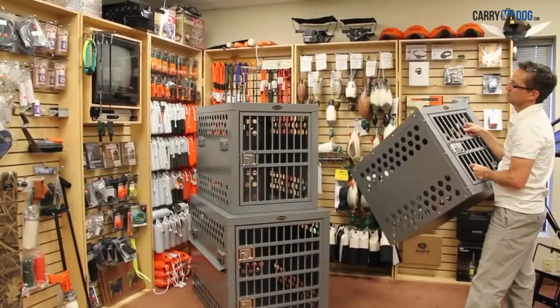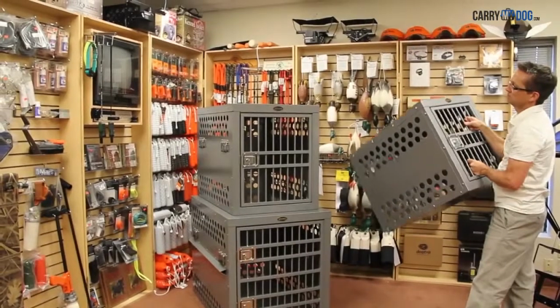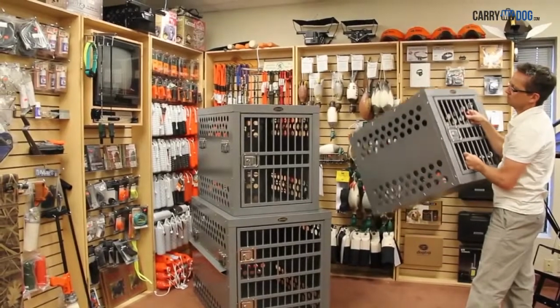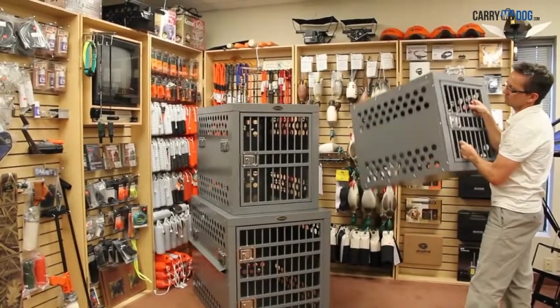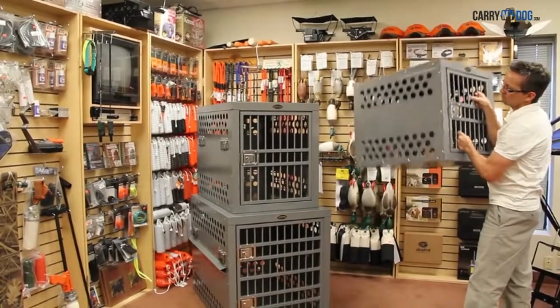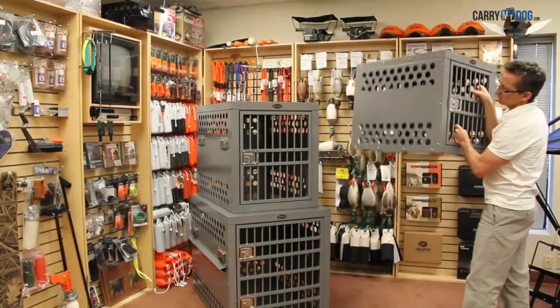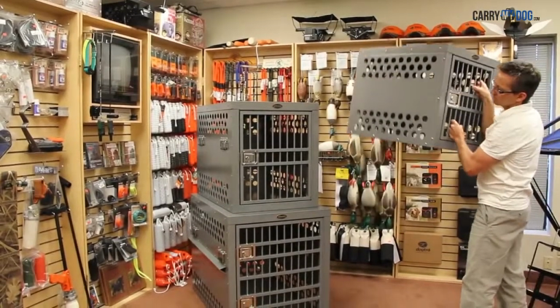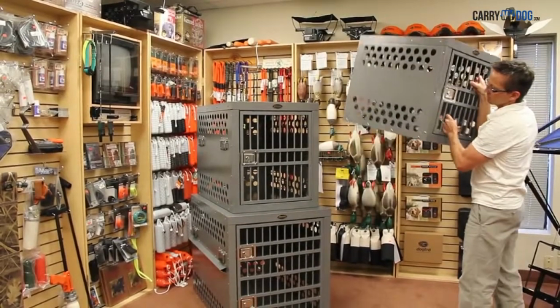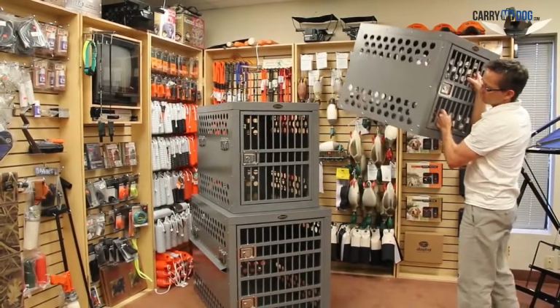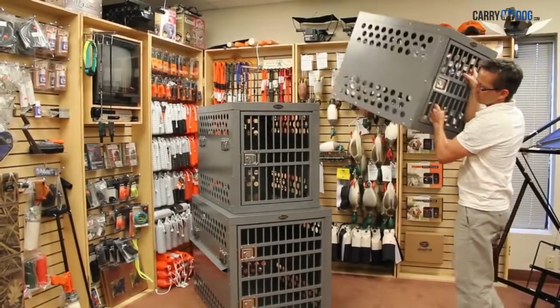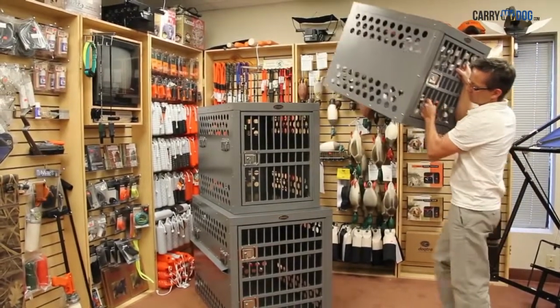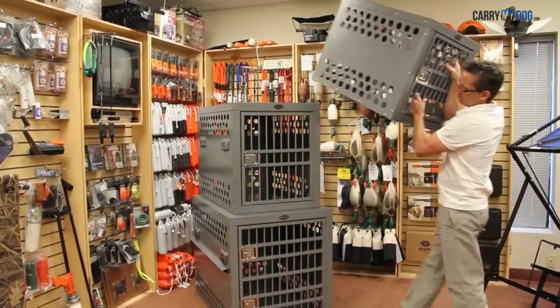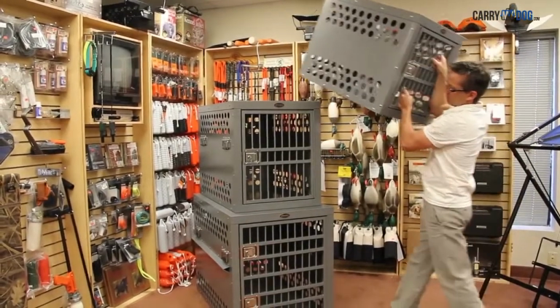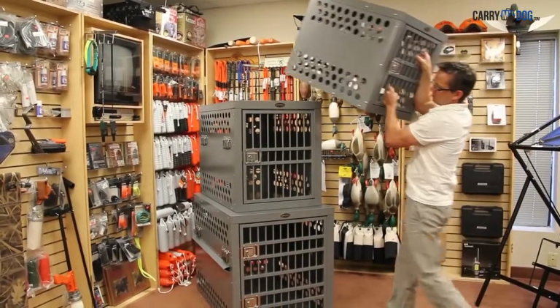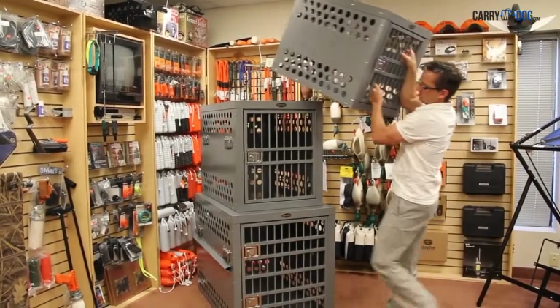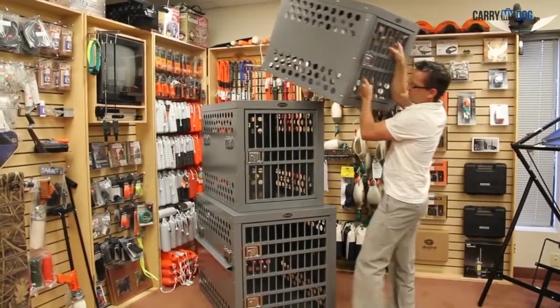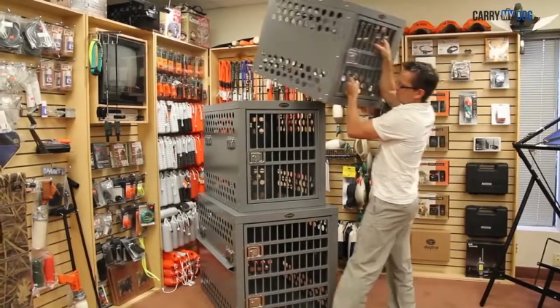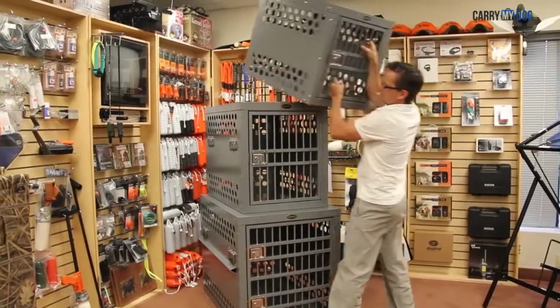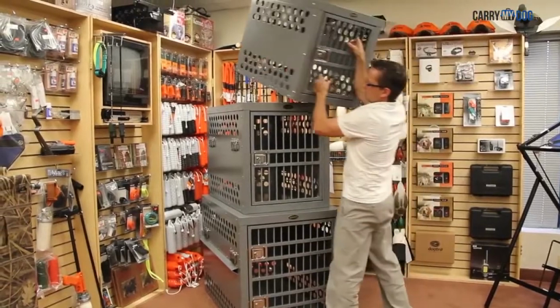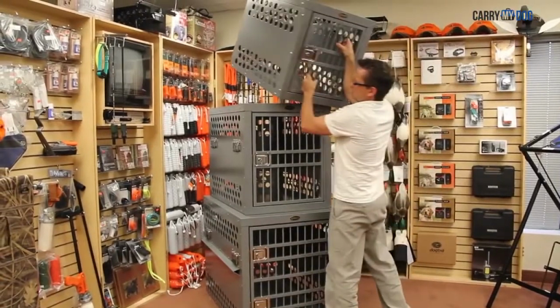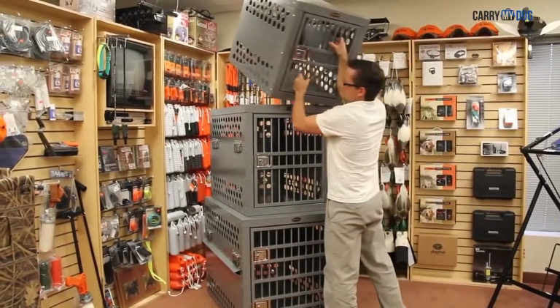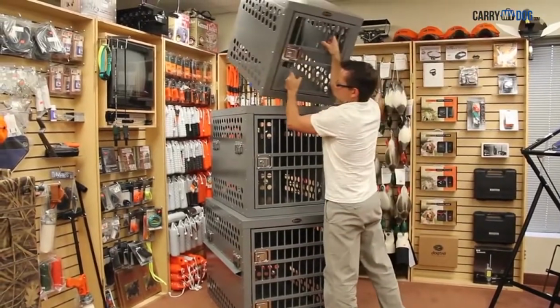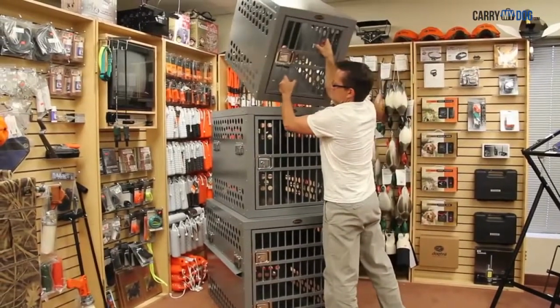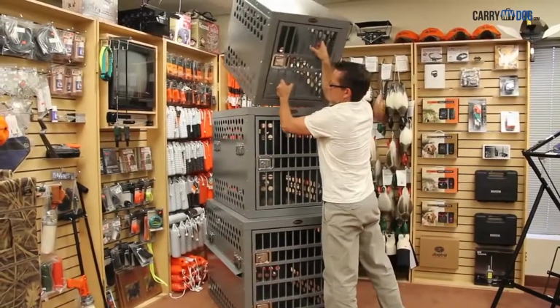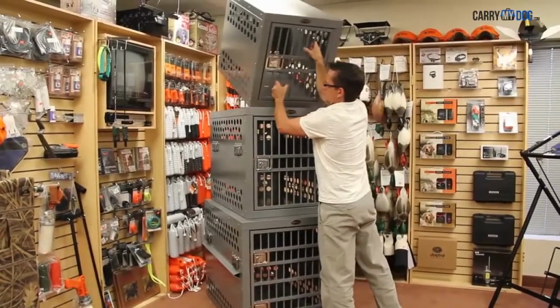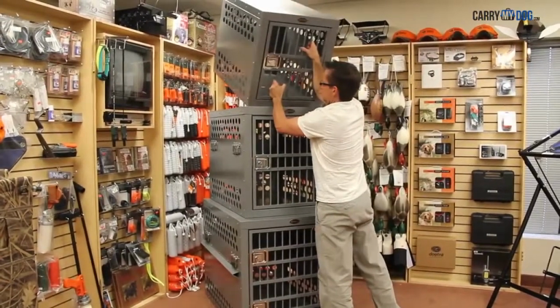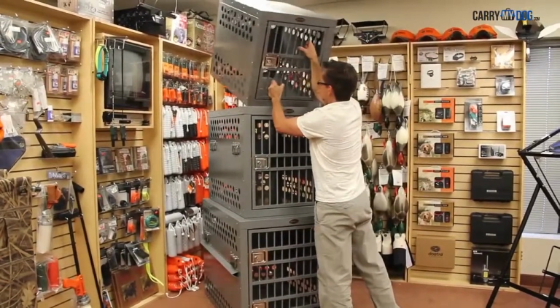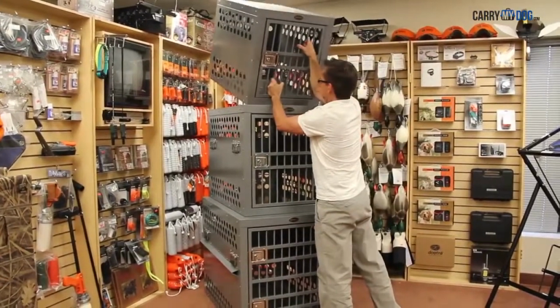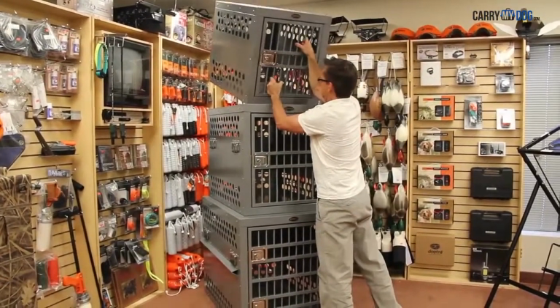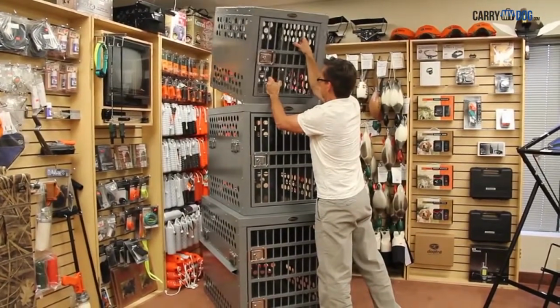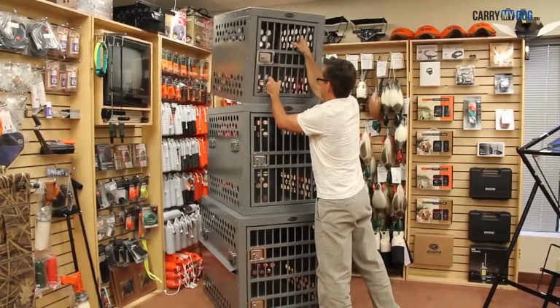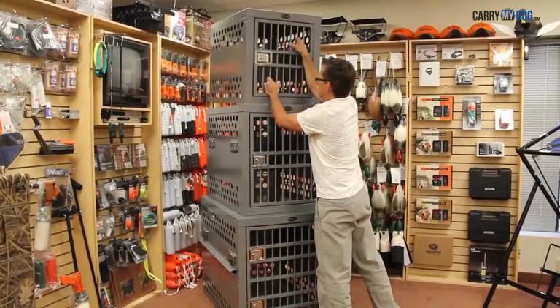While built to be strong and secure, the Deluxe model is light enough to be handled by one person.